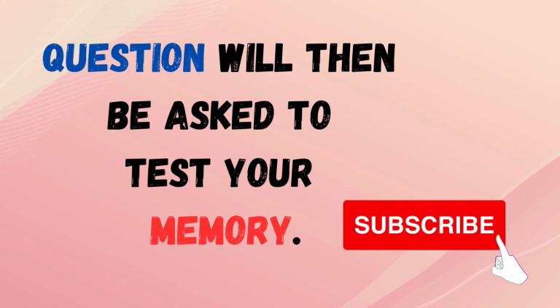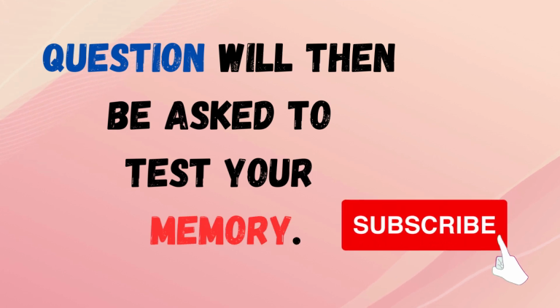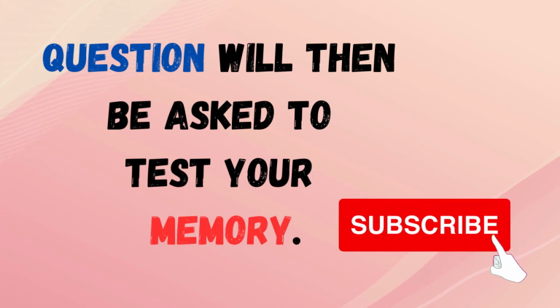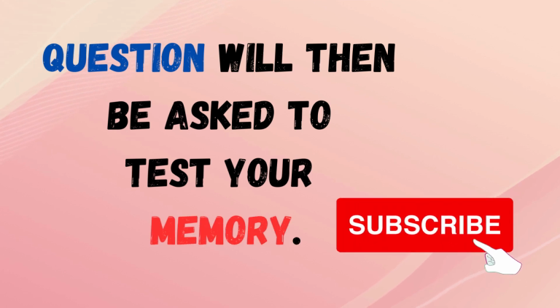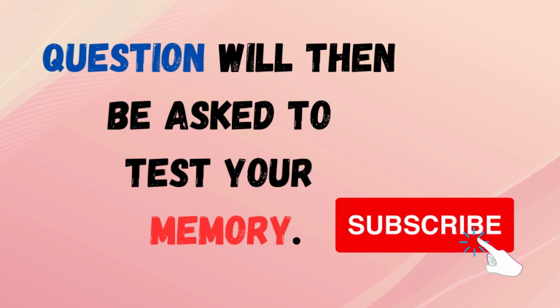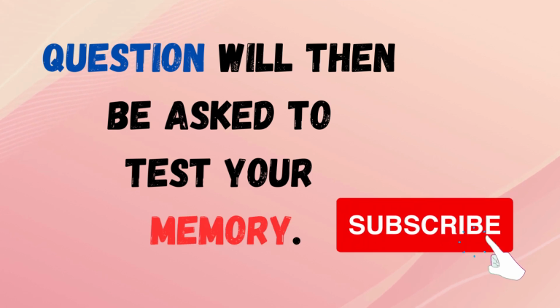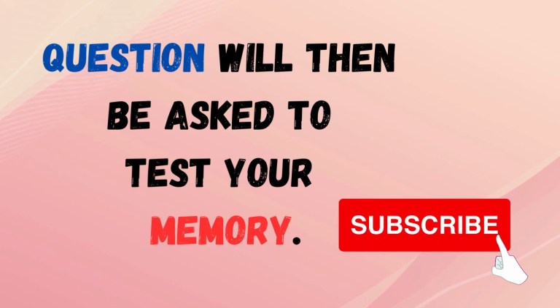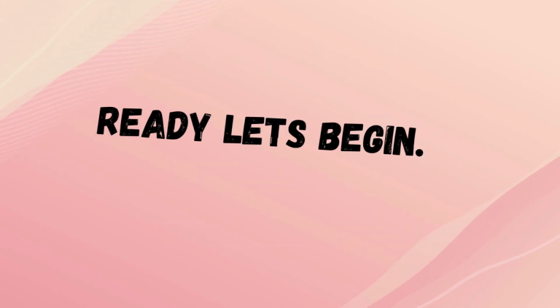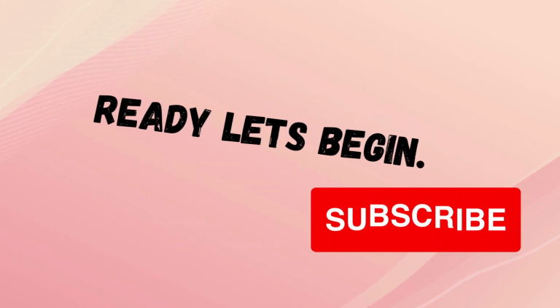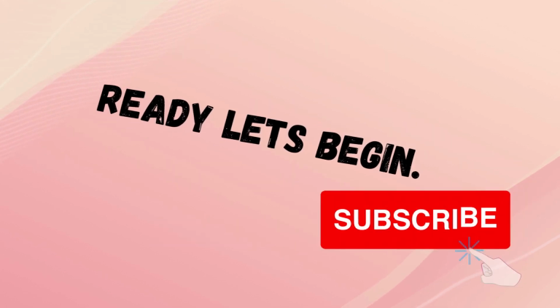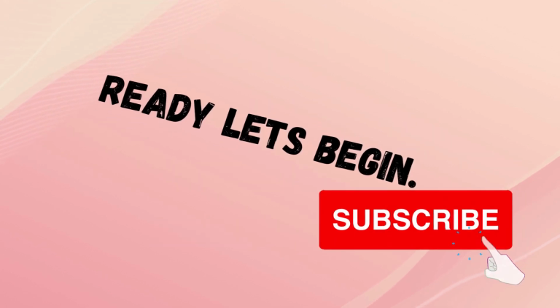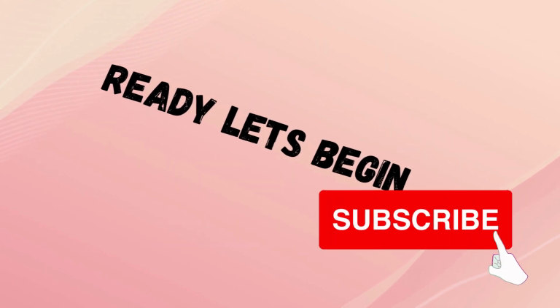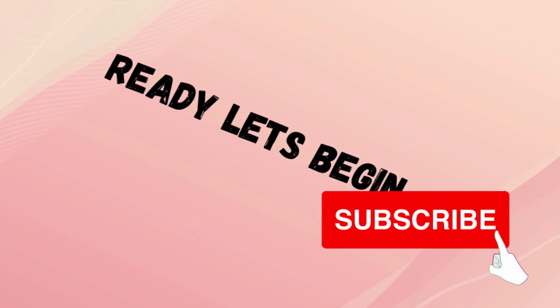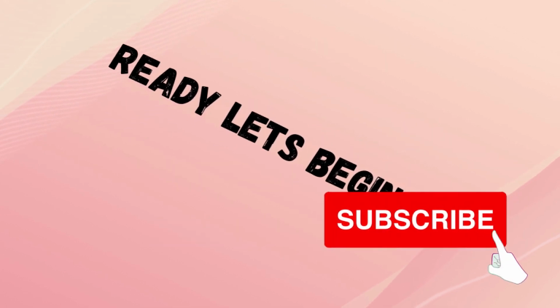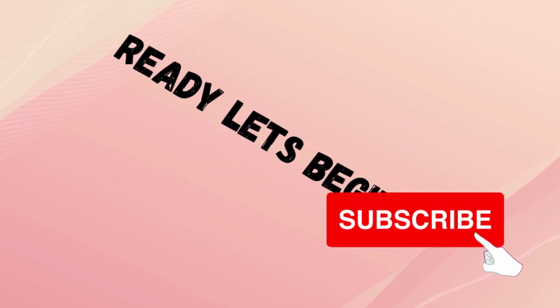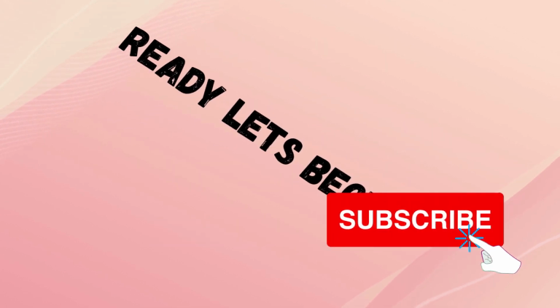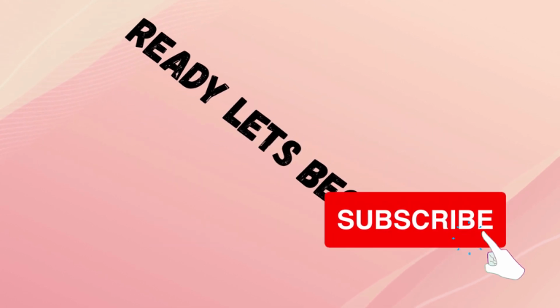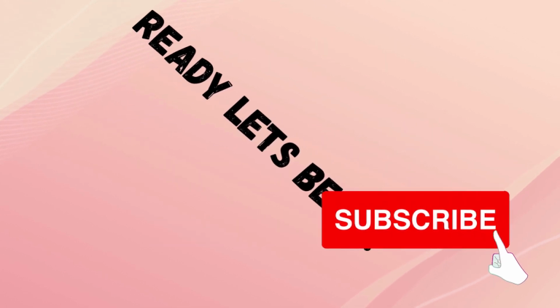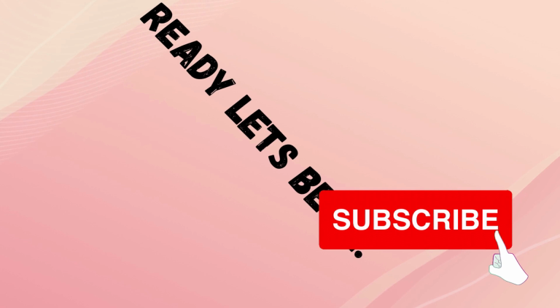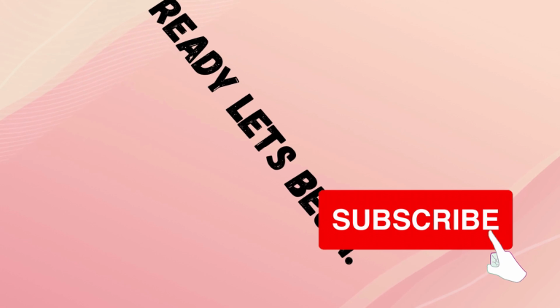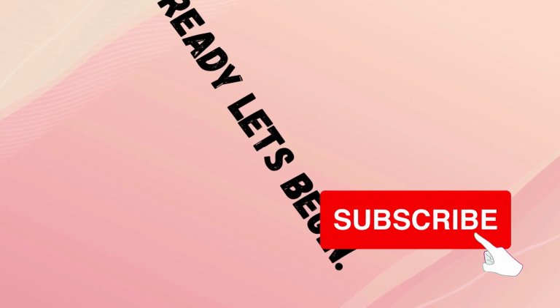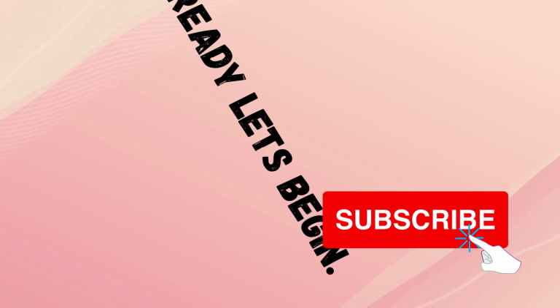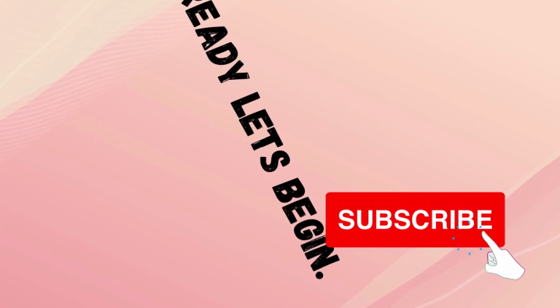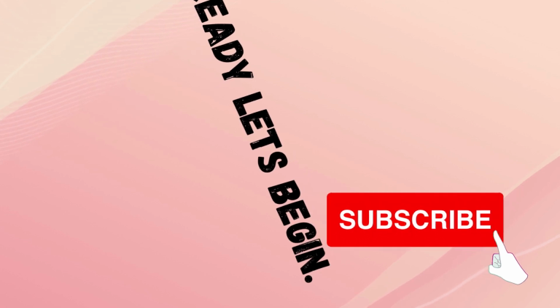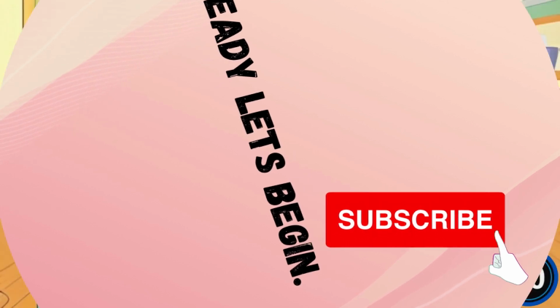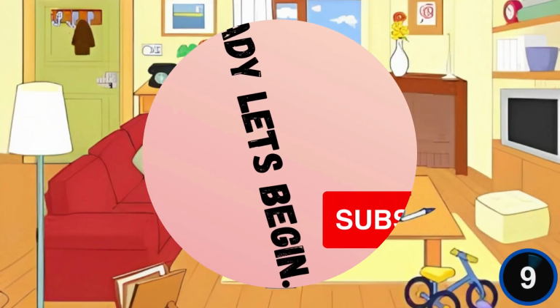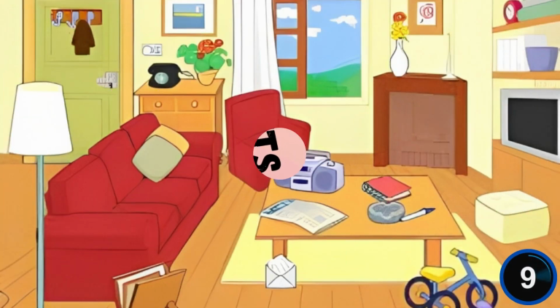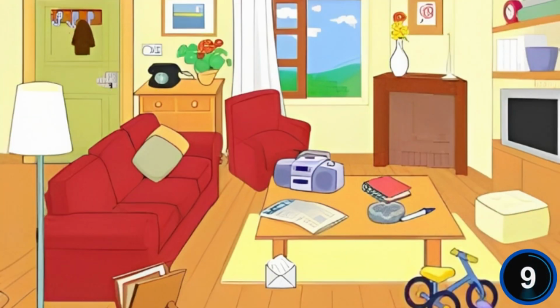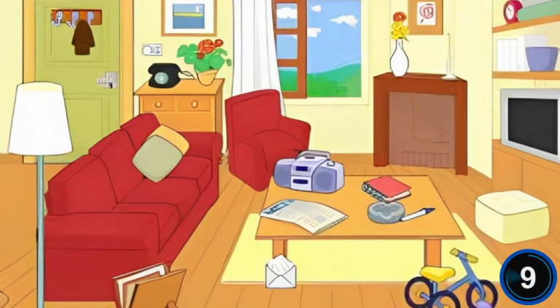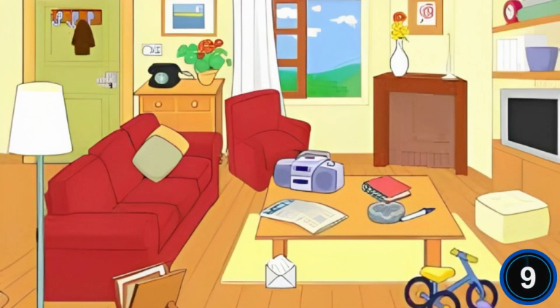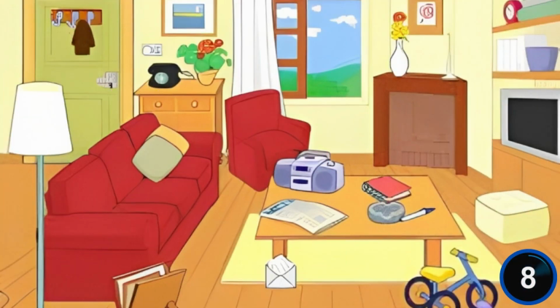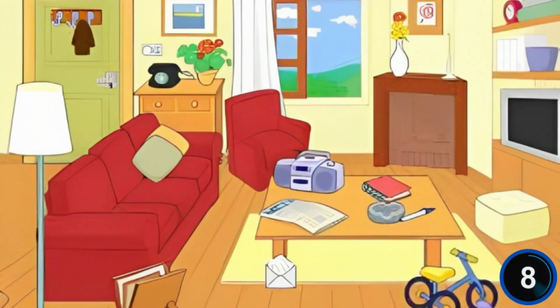Please subscribe to our channel before we start. Ready, let's begin. Memorize this image.